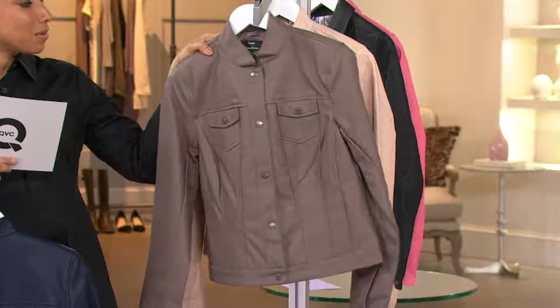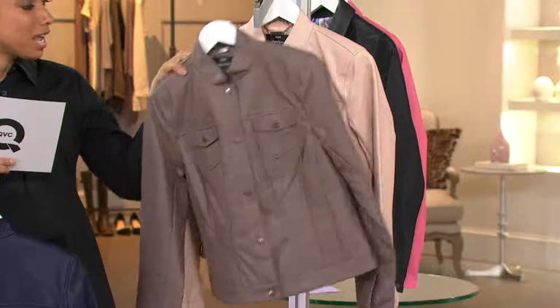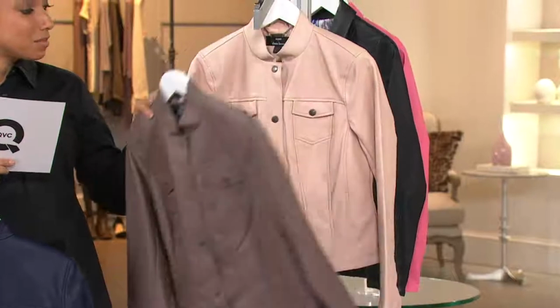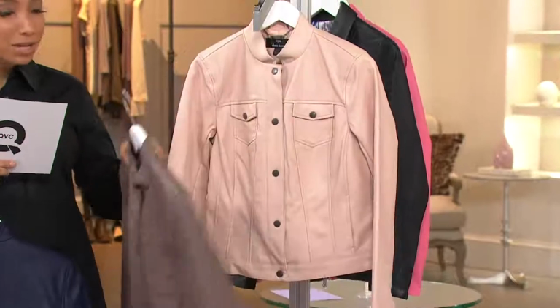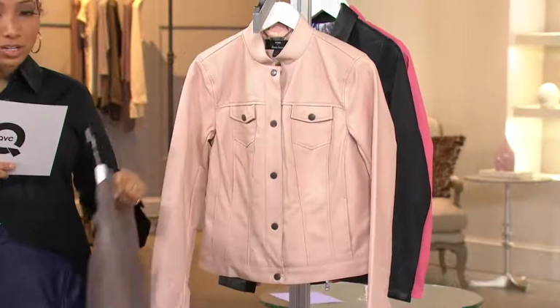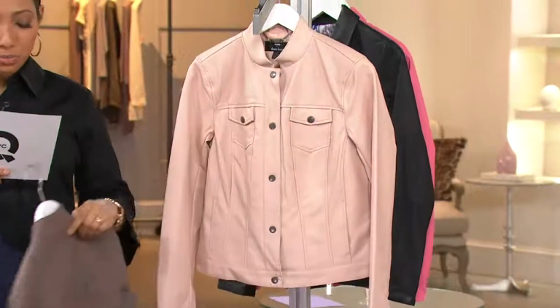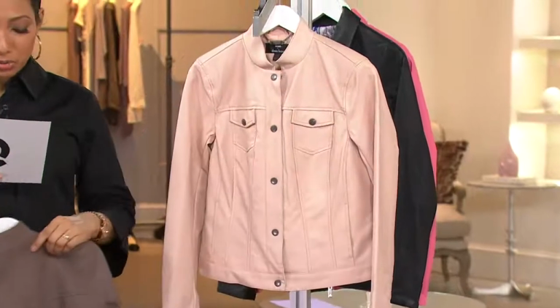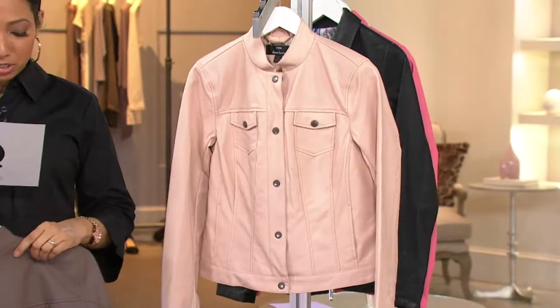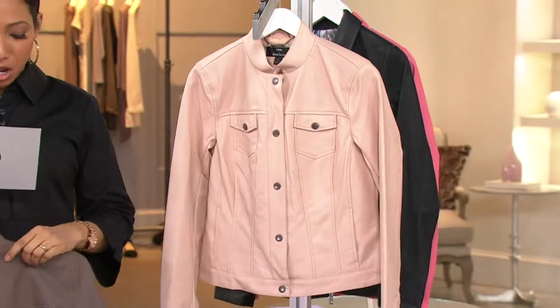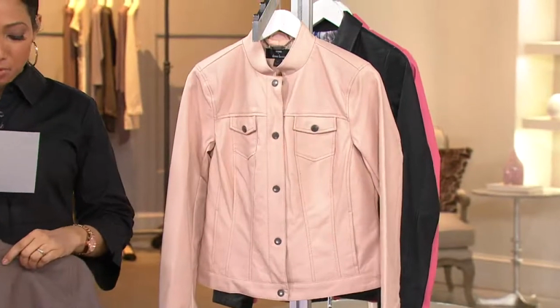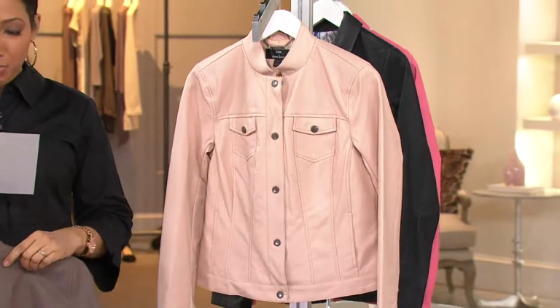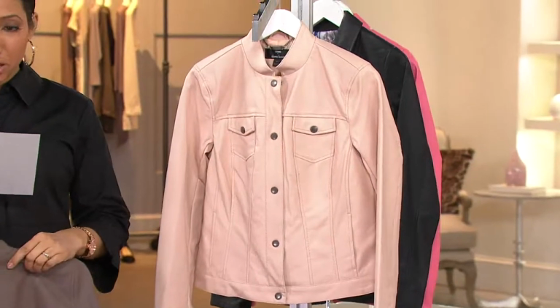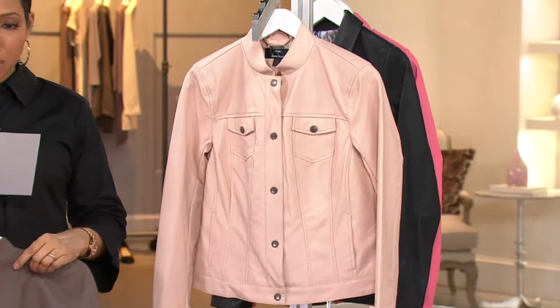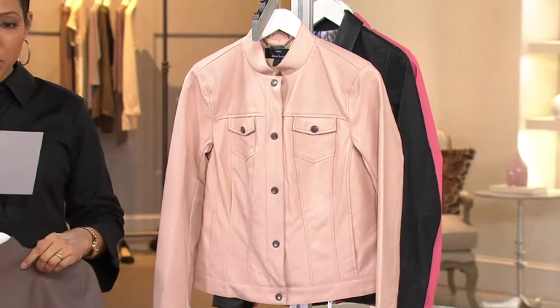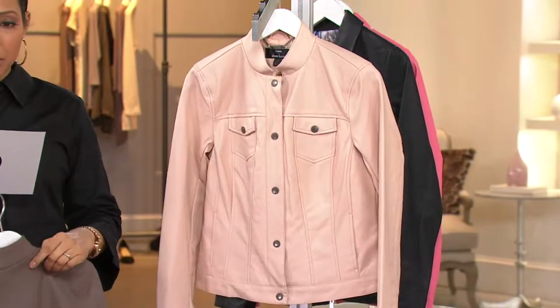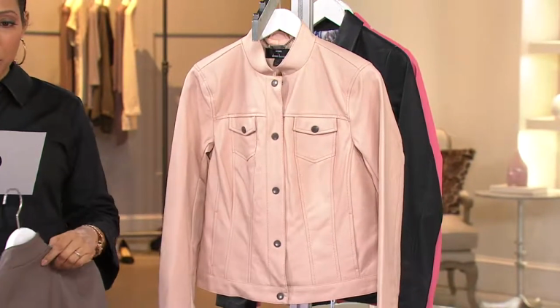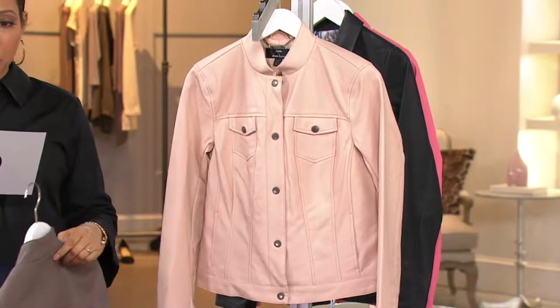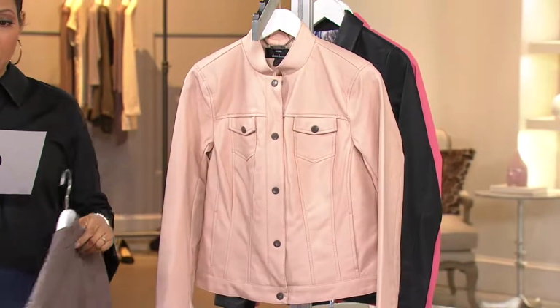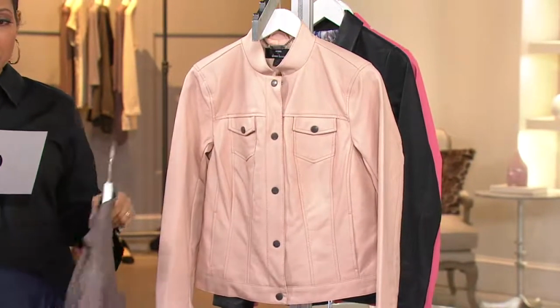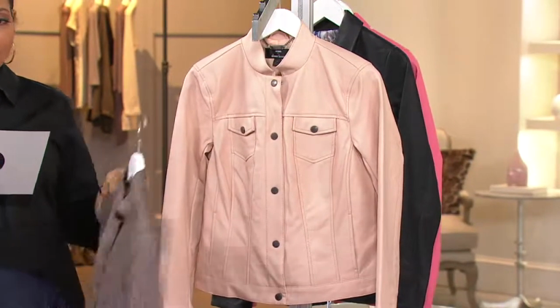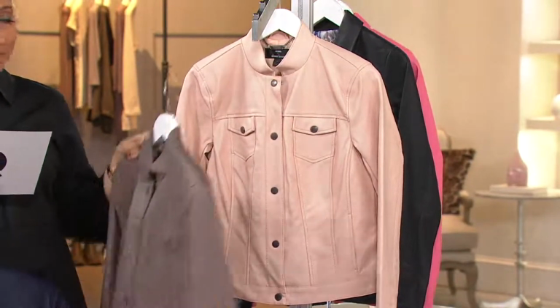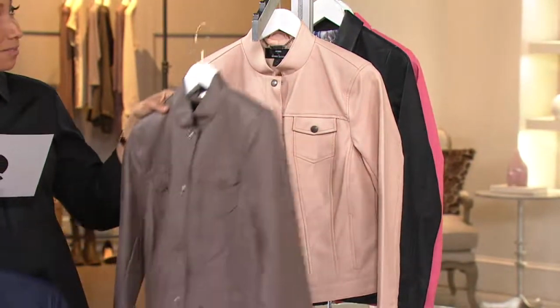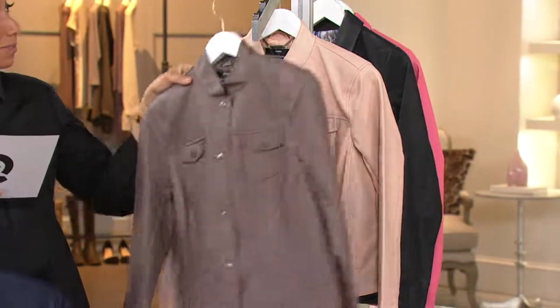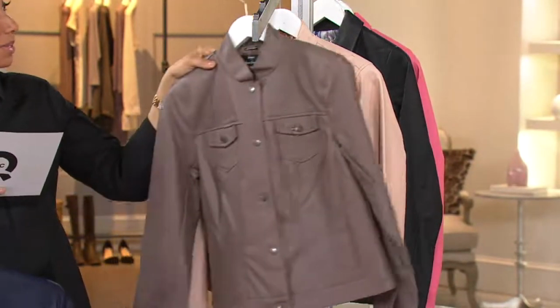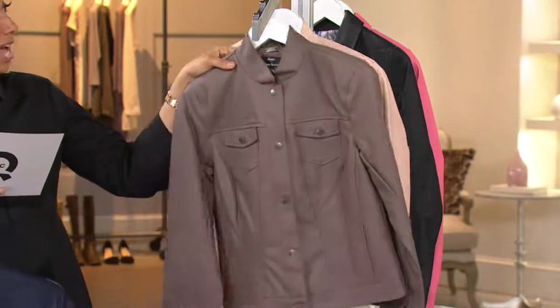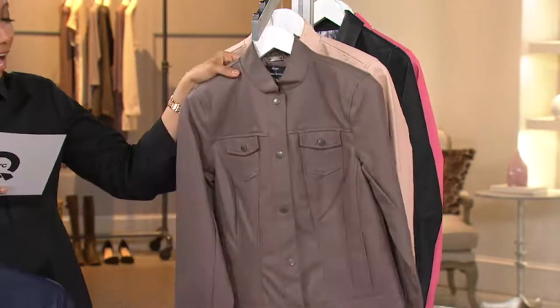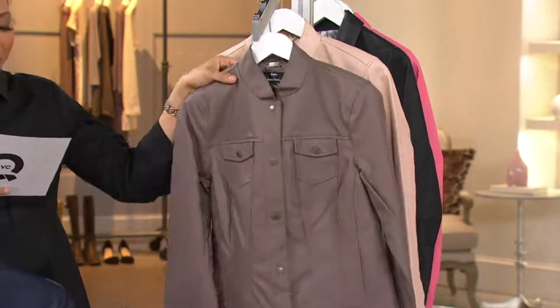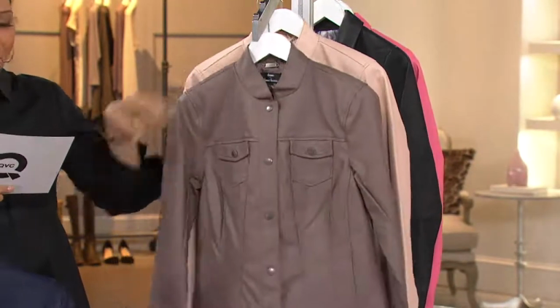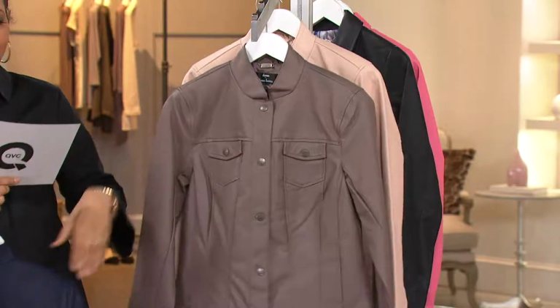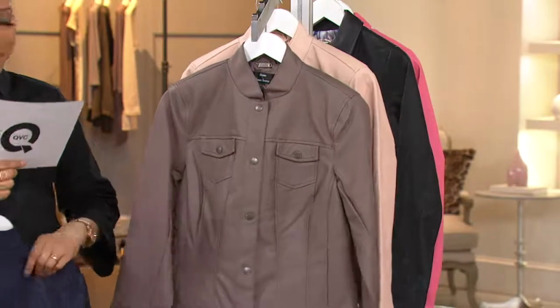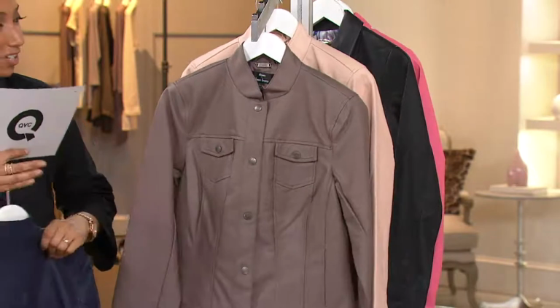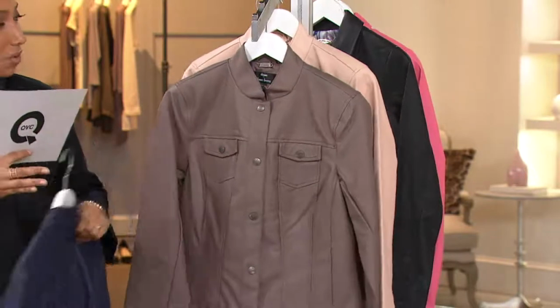Then we have the blush, which we just saw on Maria, also available in all sizes. All right, let's take a tour.